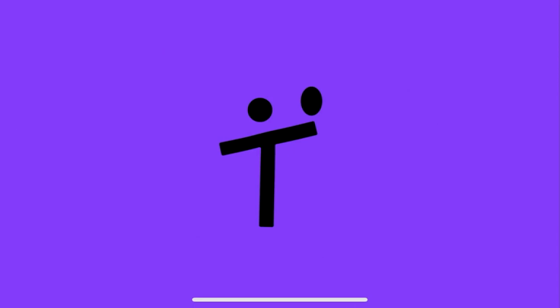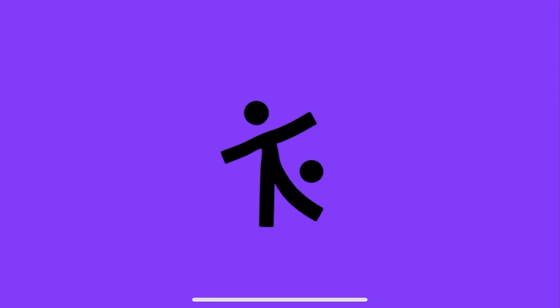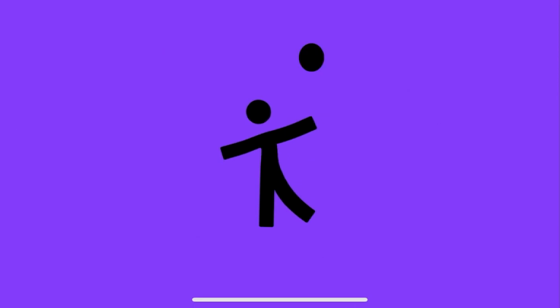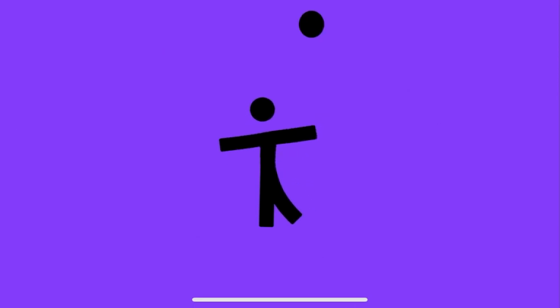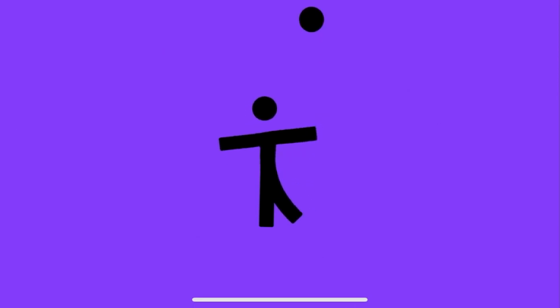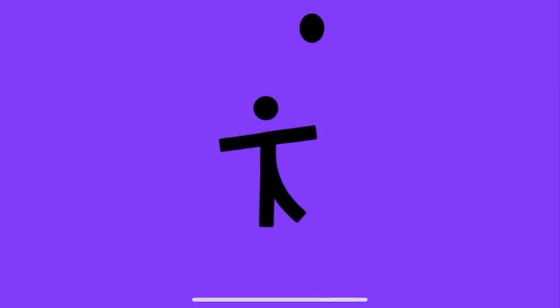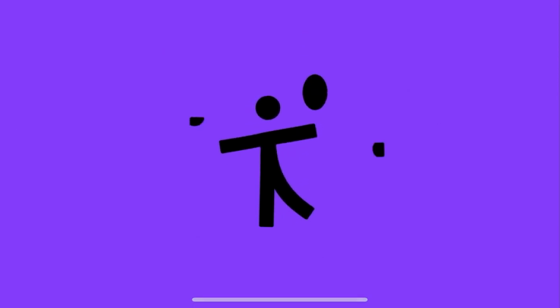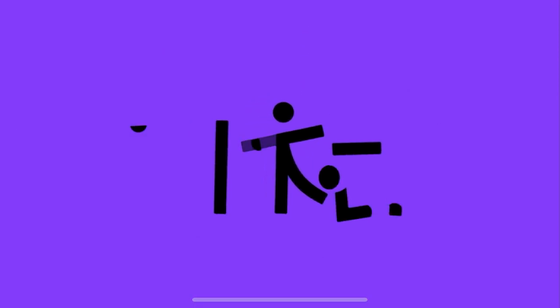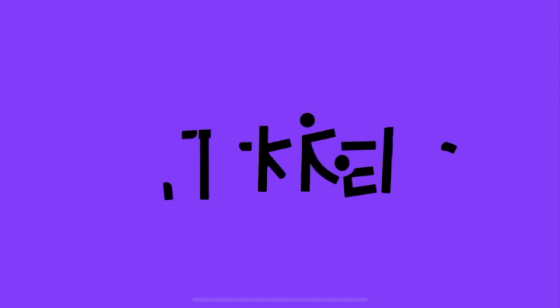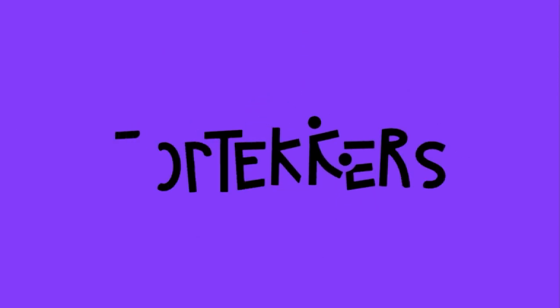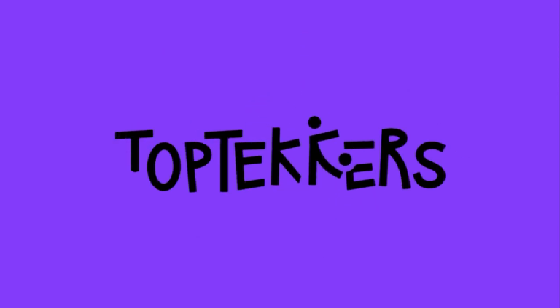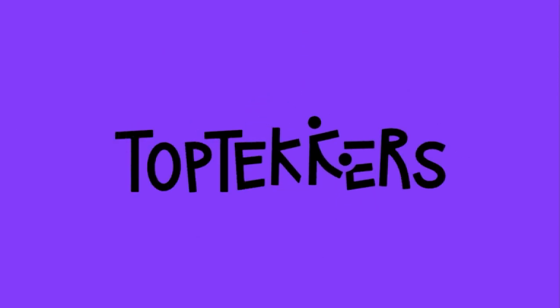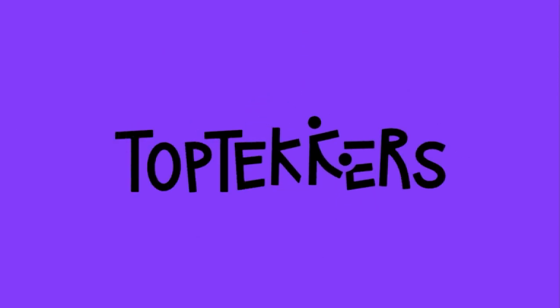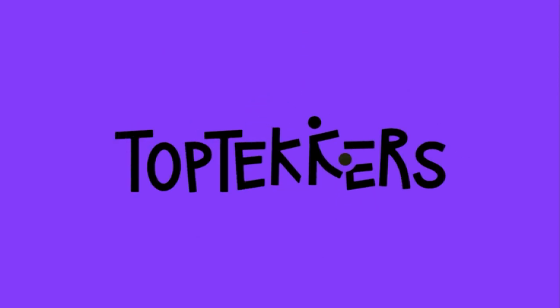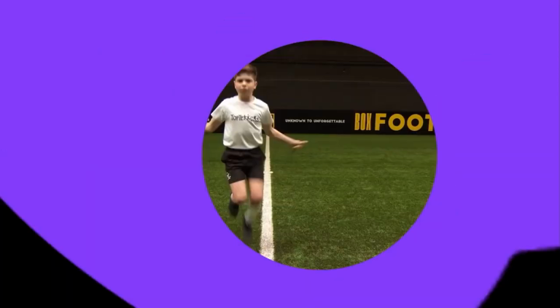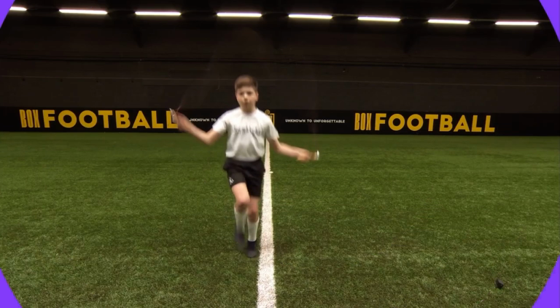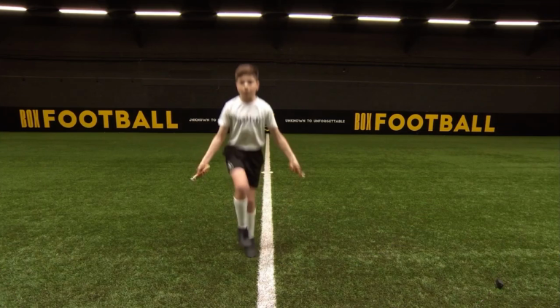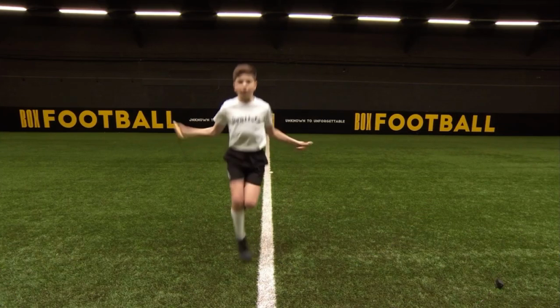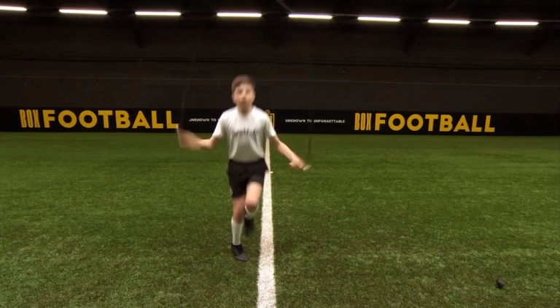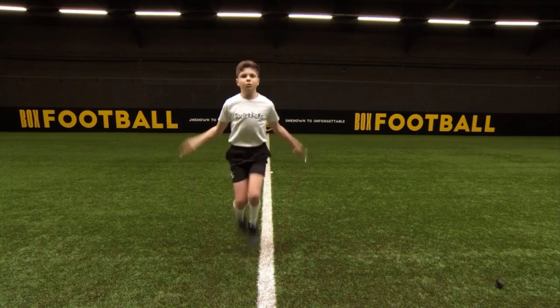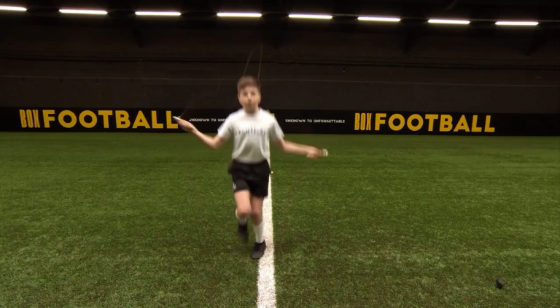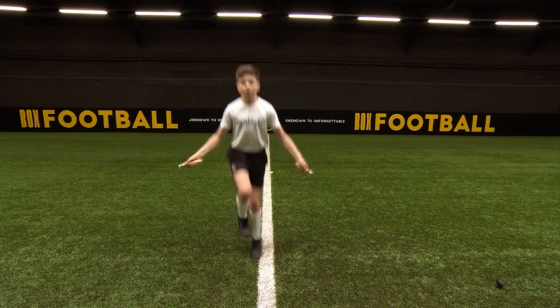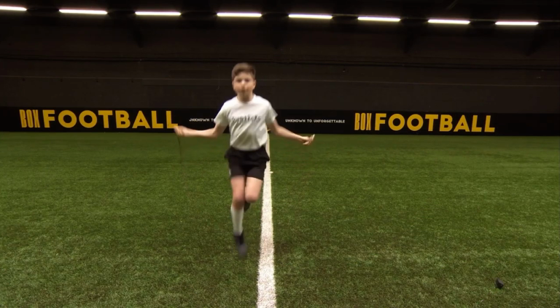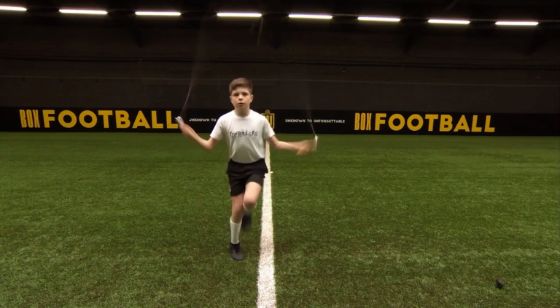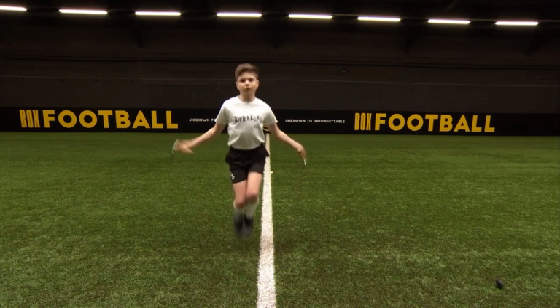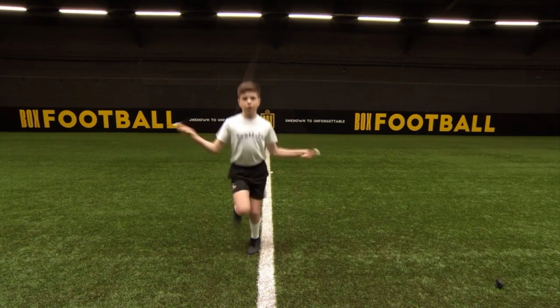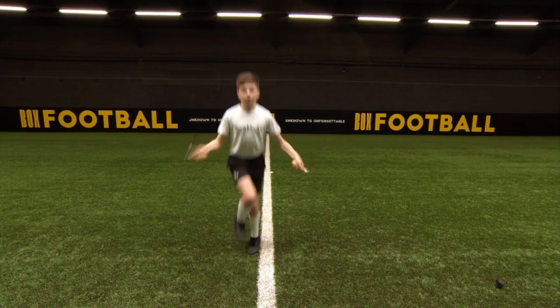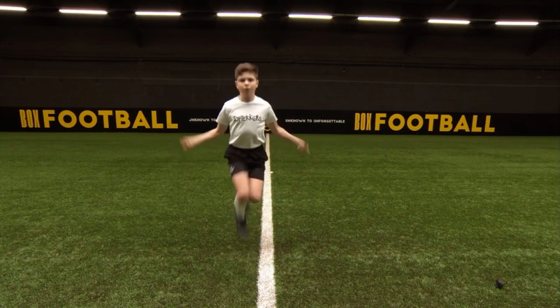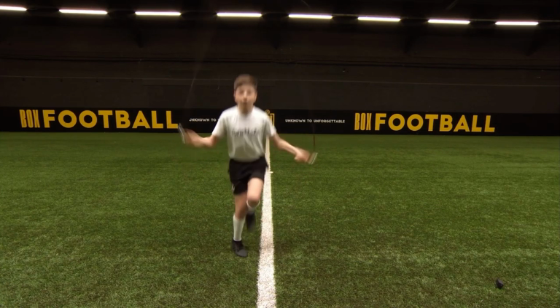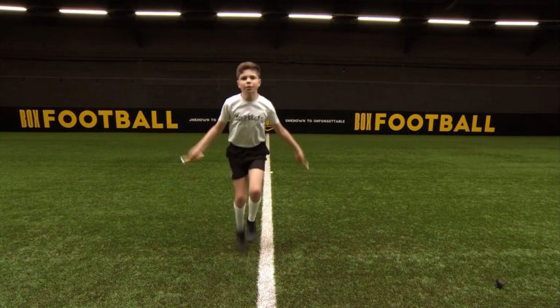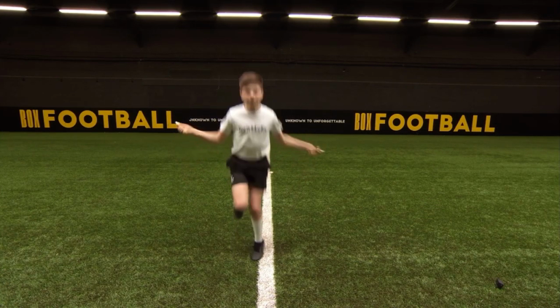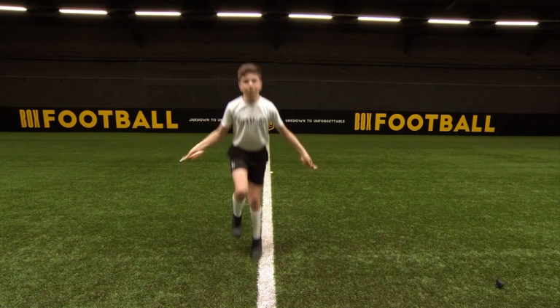Skipping is great to improve your coordination, agility and stamina.